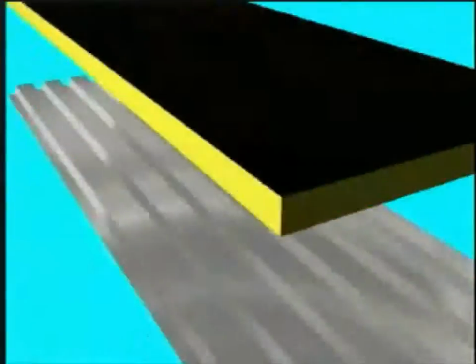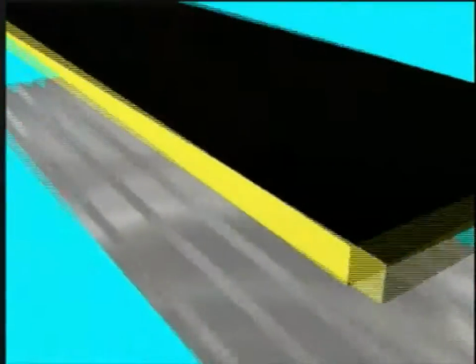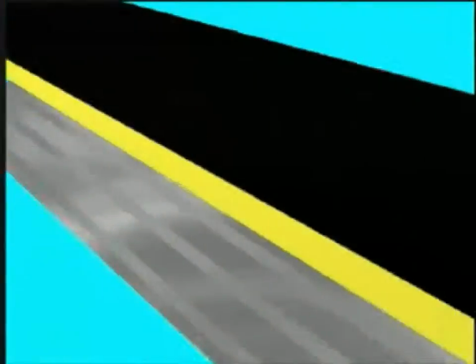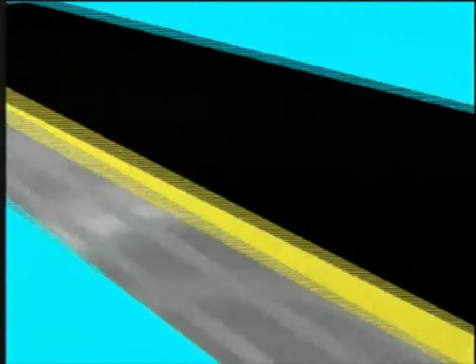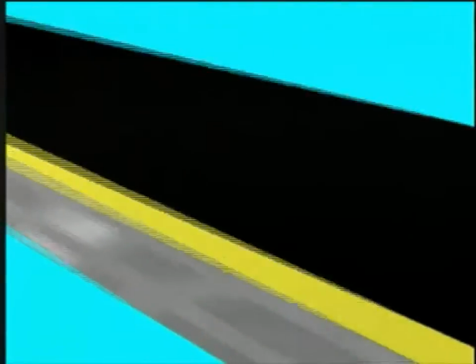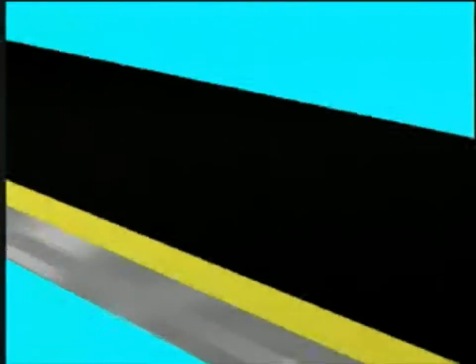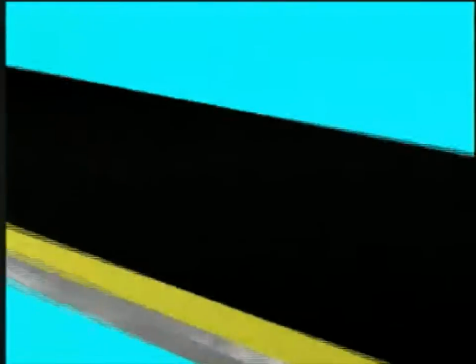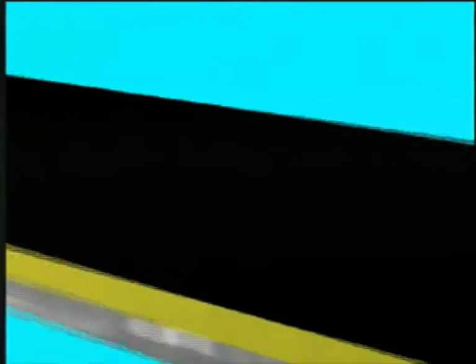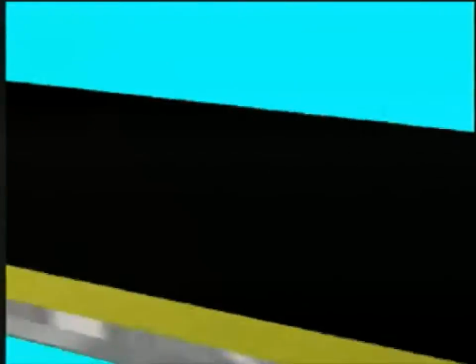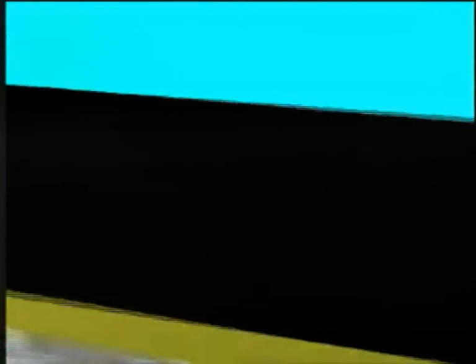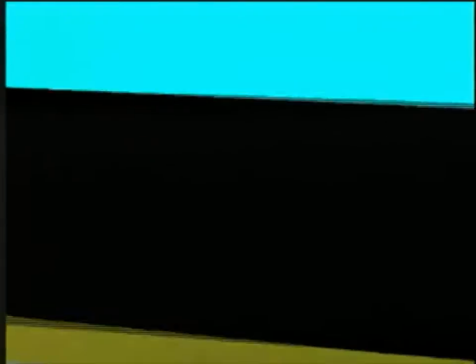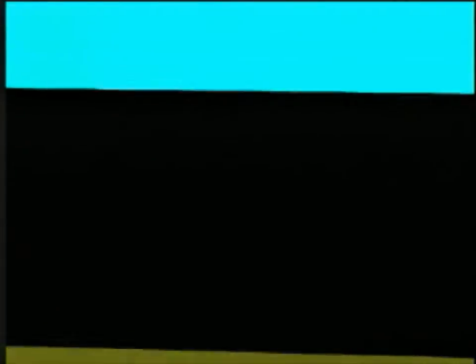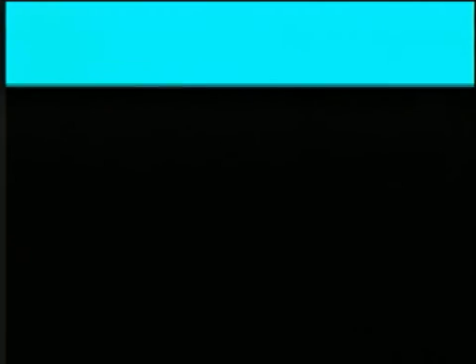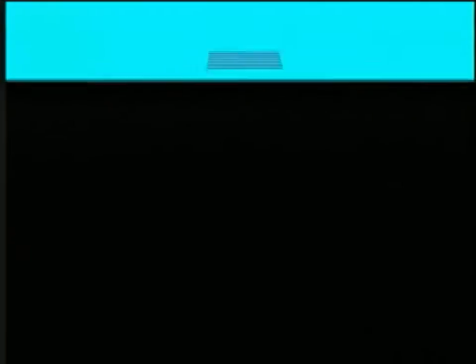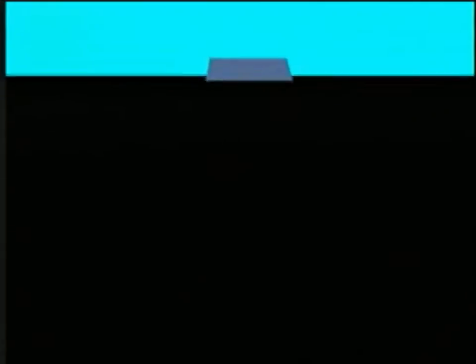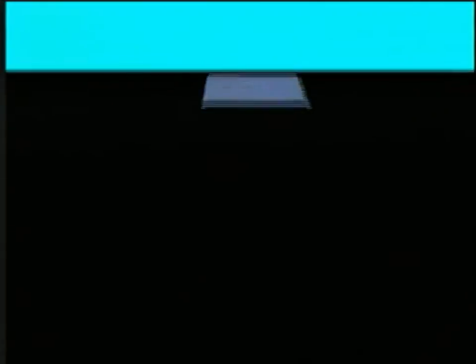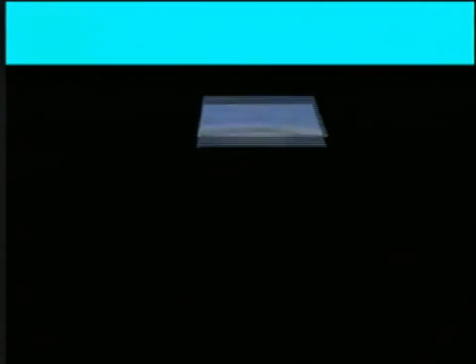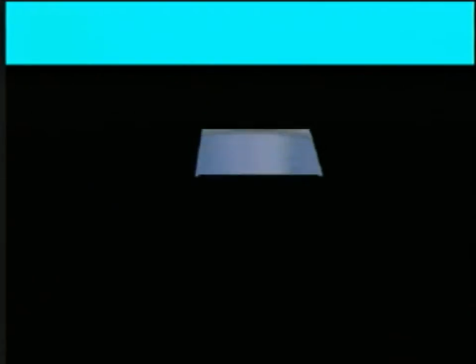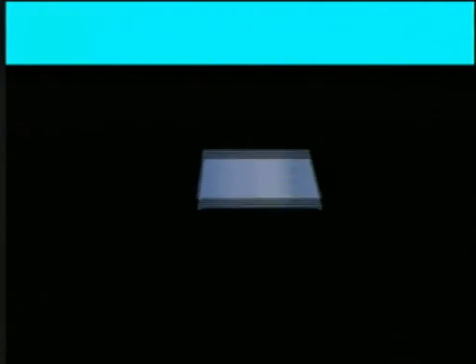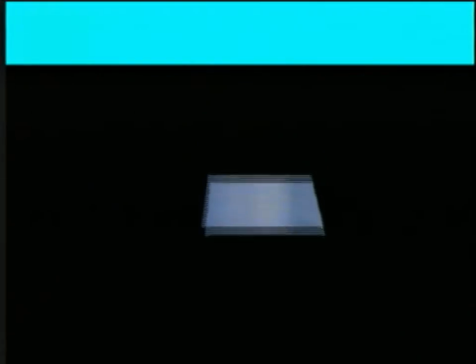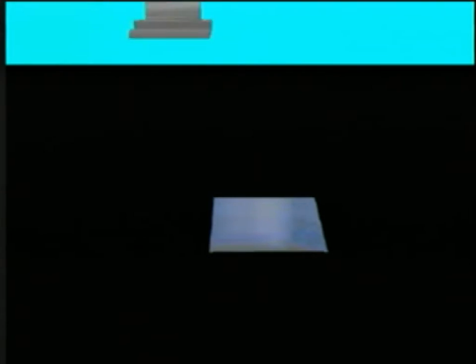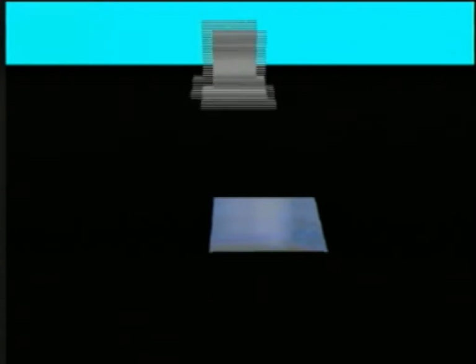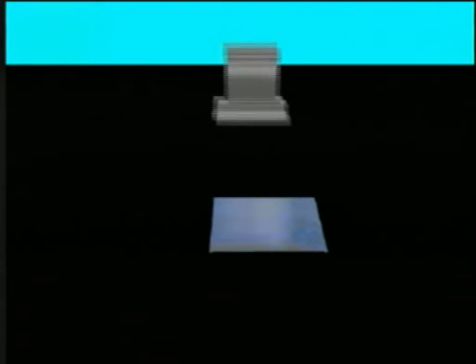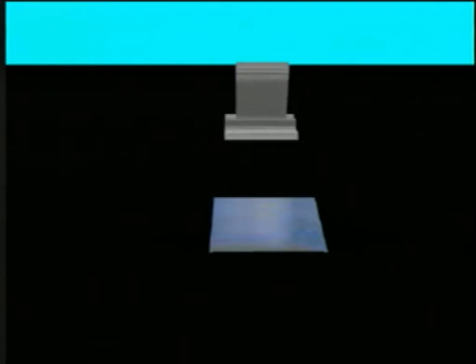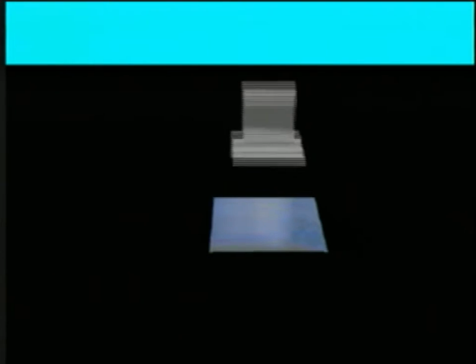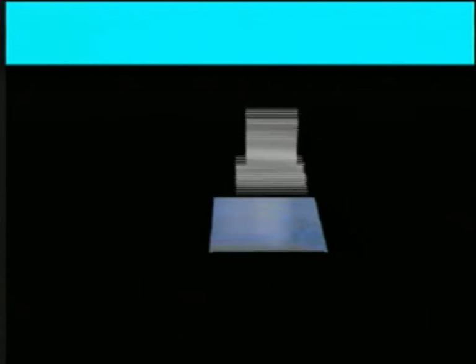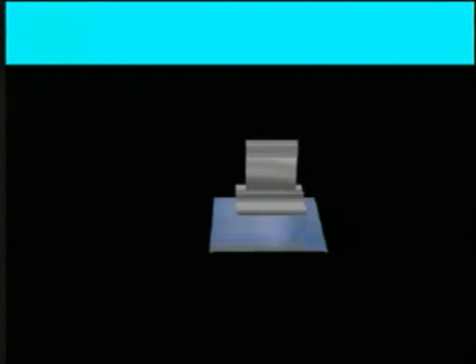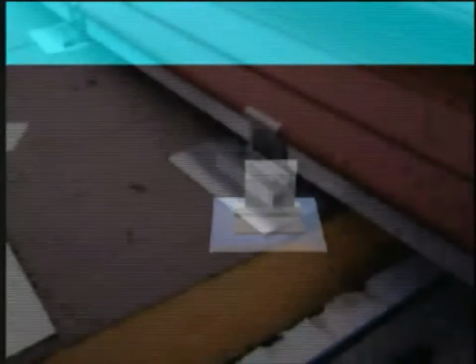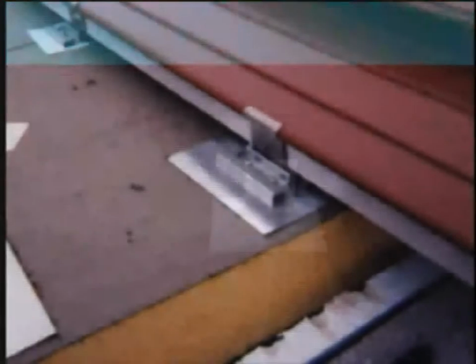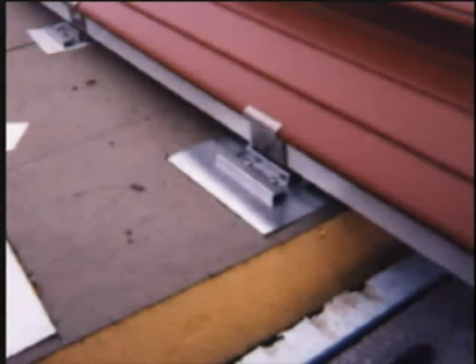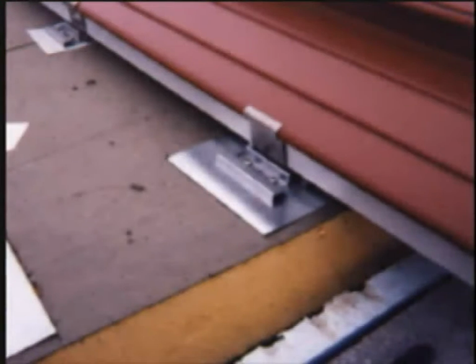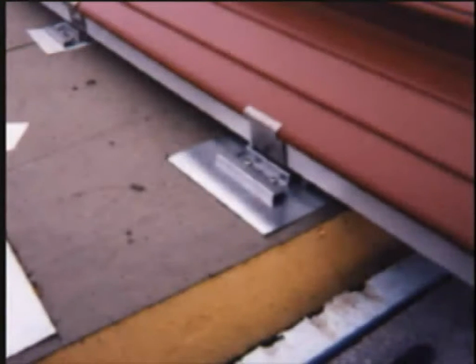When installing ZipRib over rigid insulation, the use of a 22 gauge bearing plate is required.